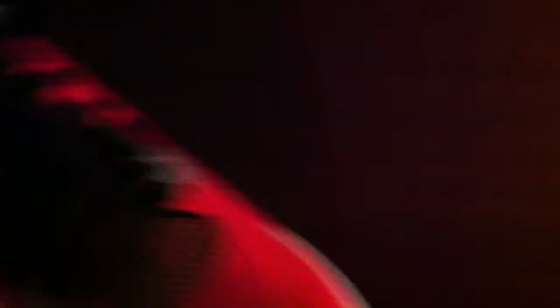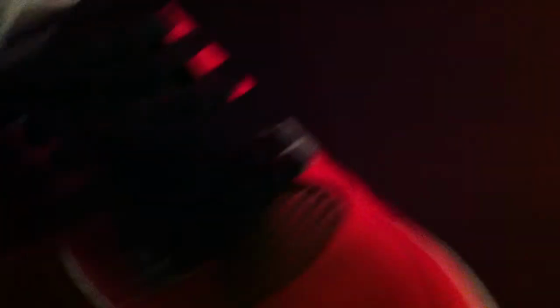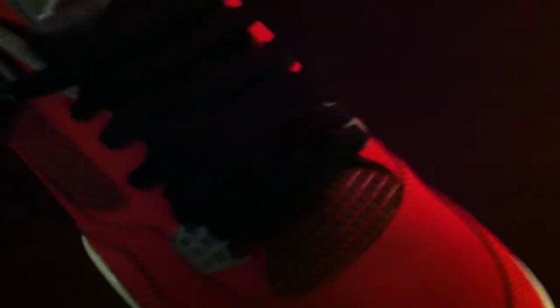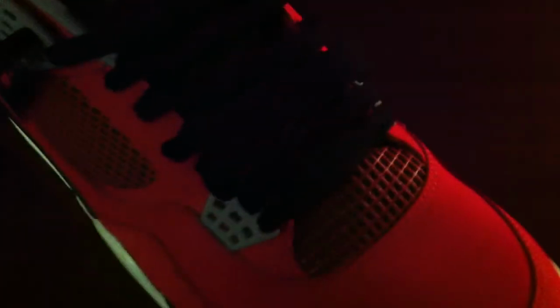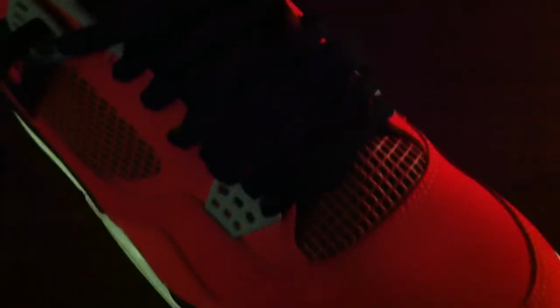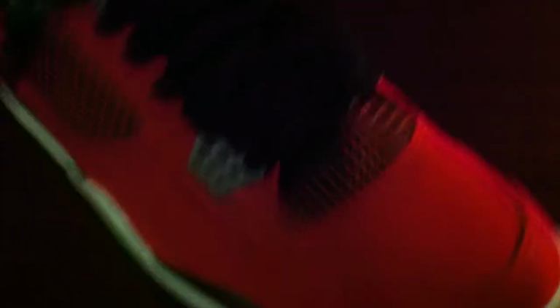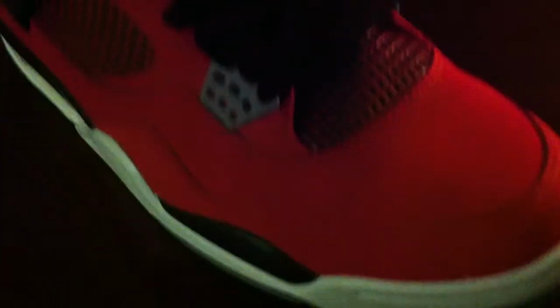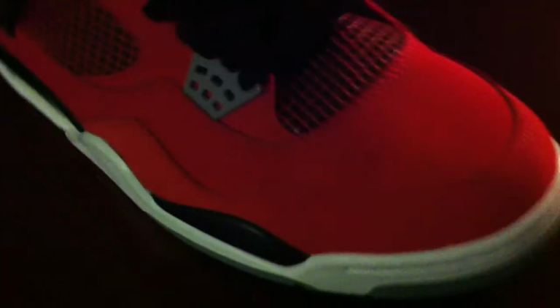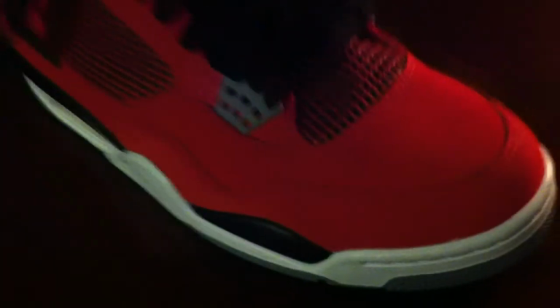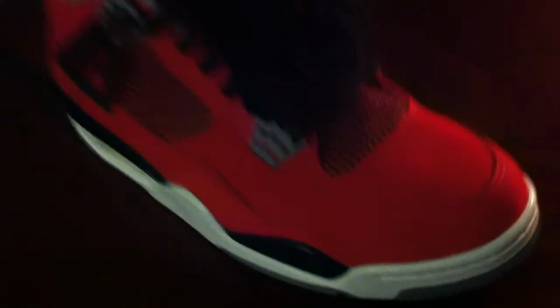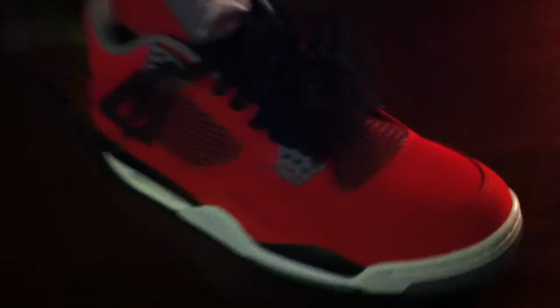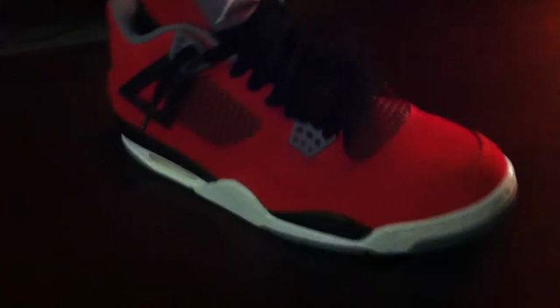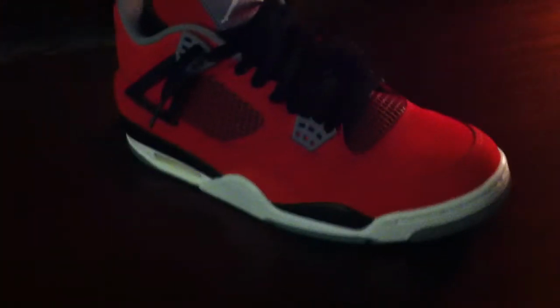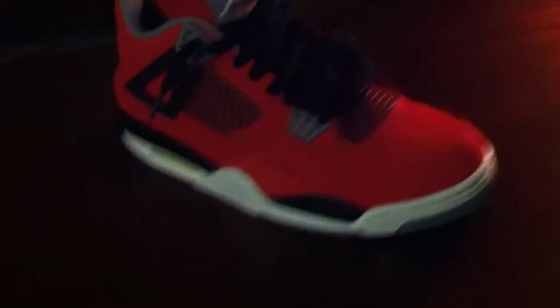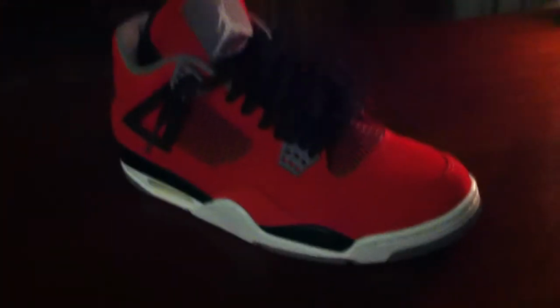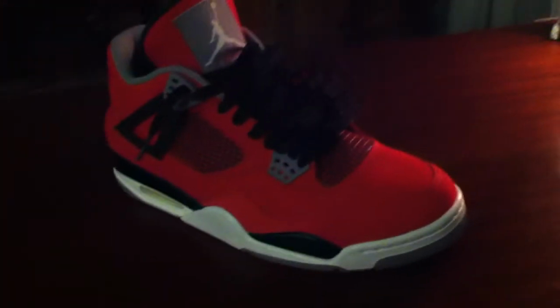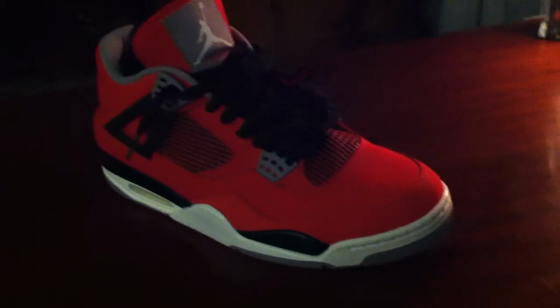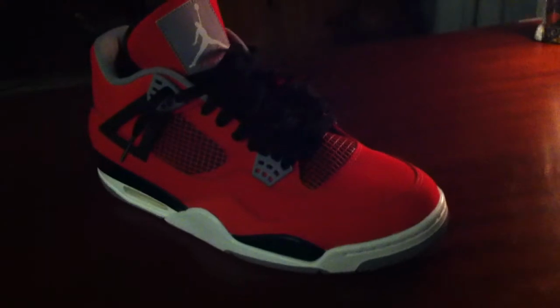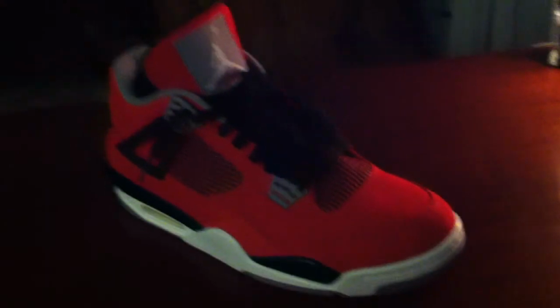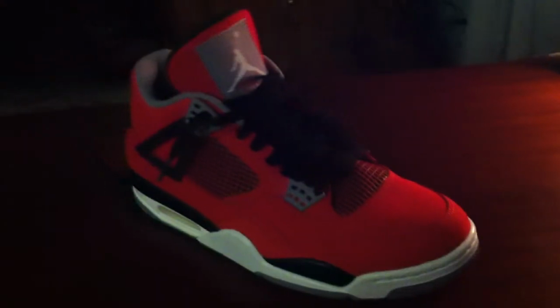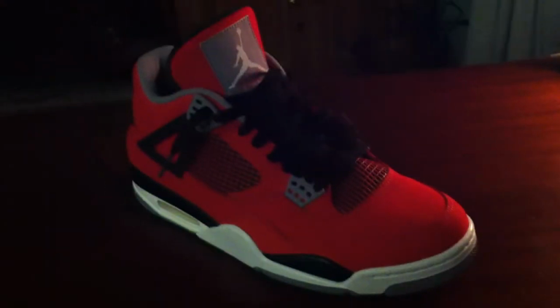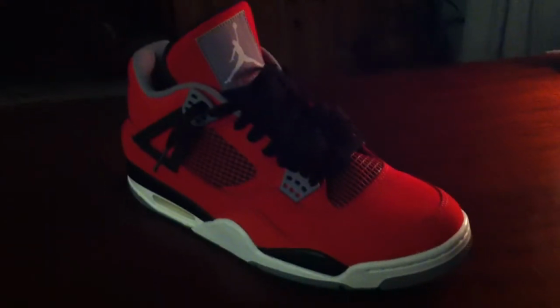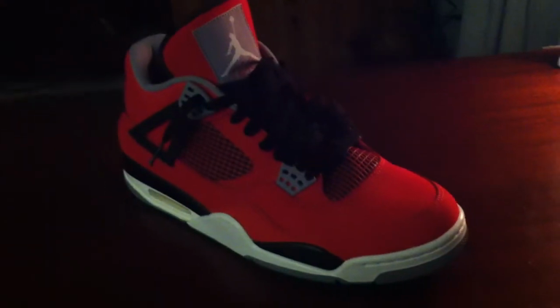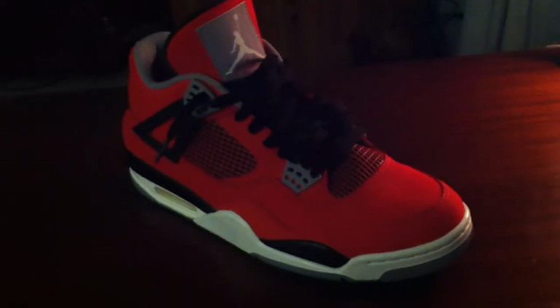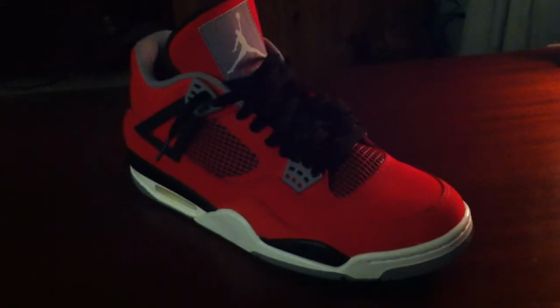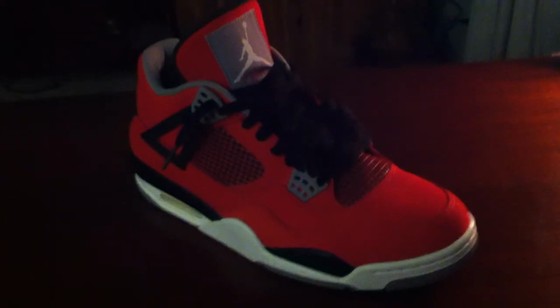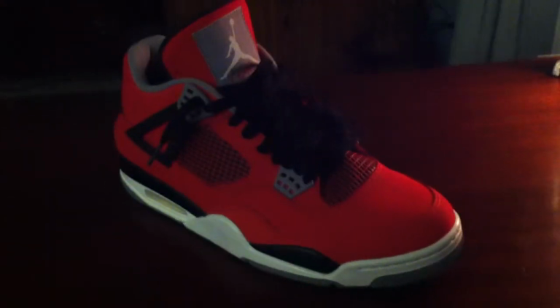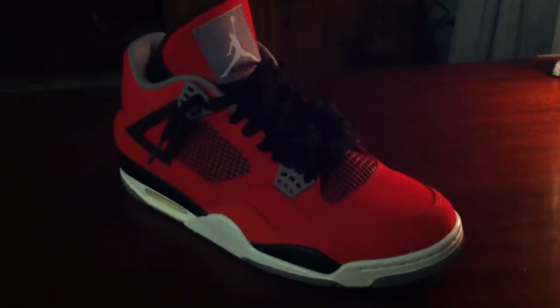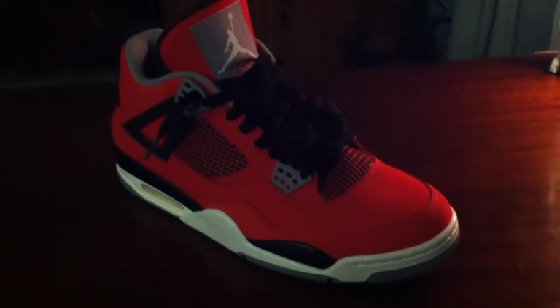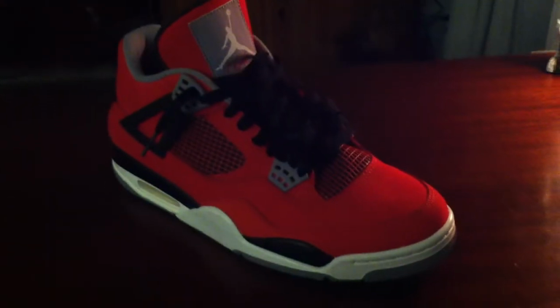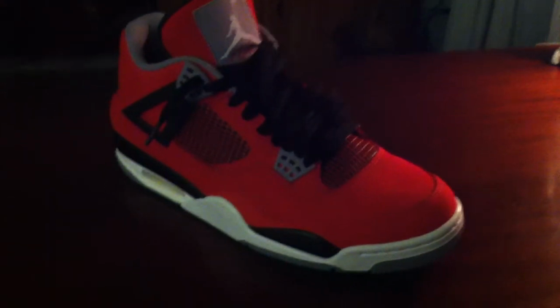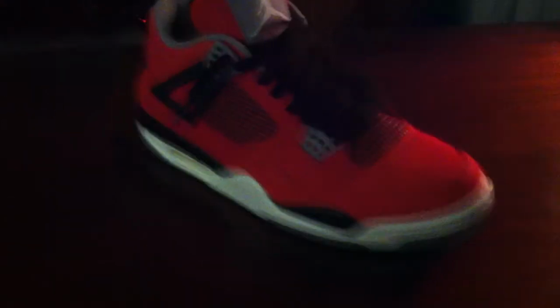That's about it for the Toro Fours. Hope you guys tune in for all of our other sneaker reviews, and thanks for watching.